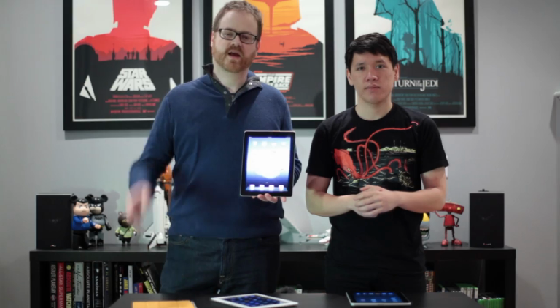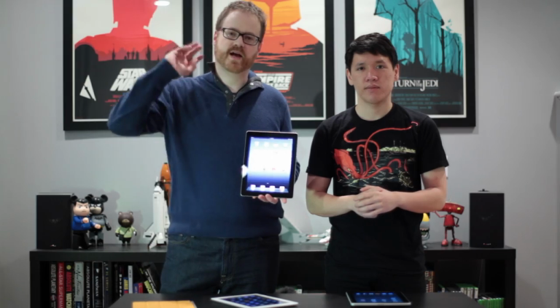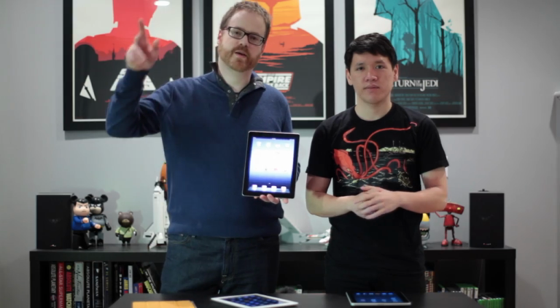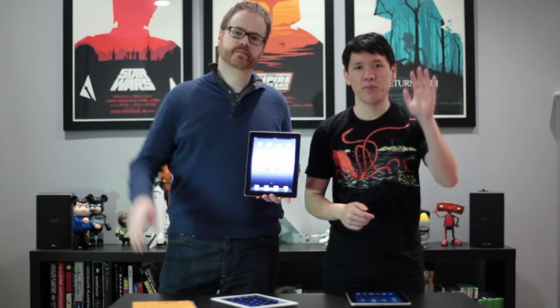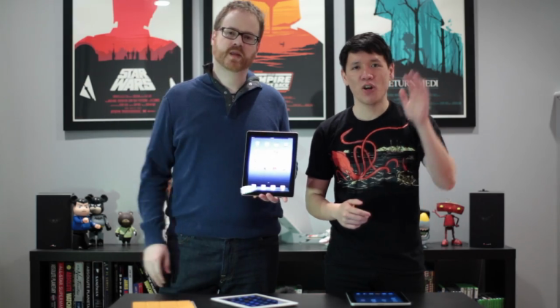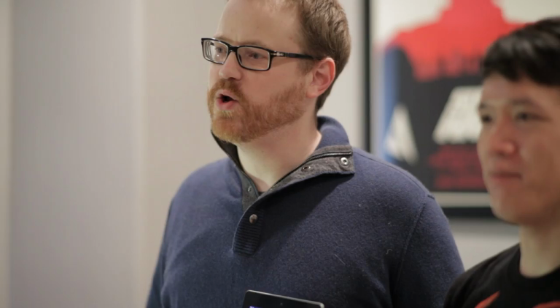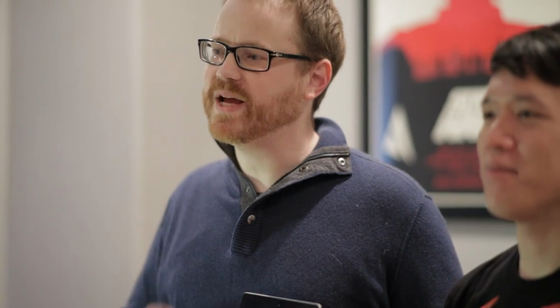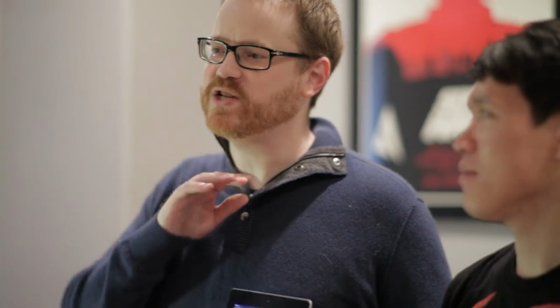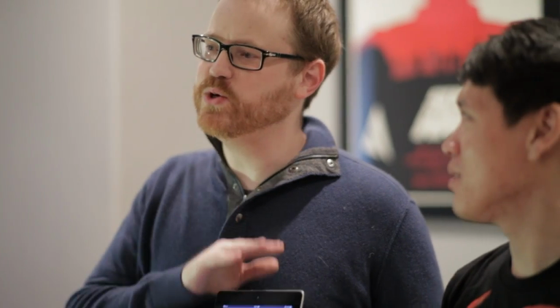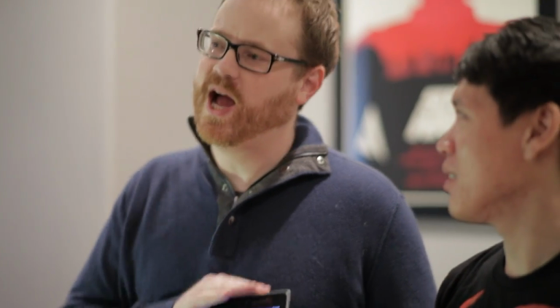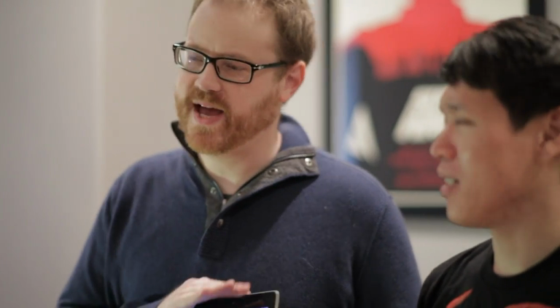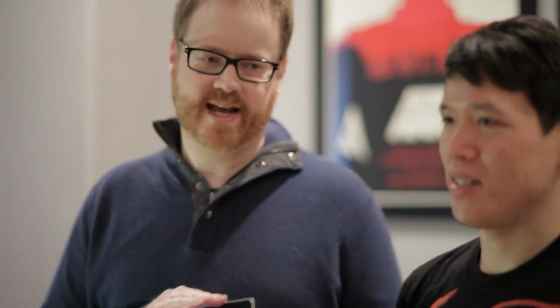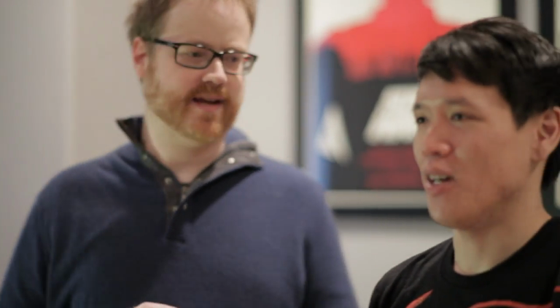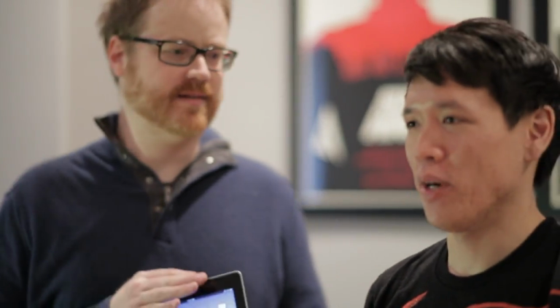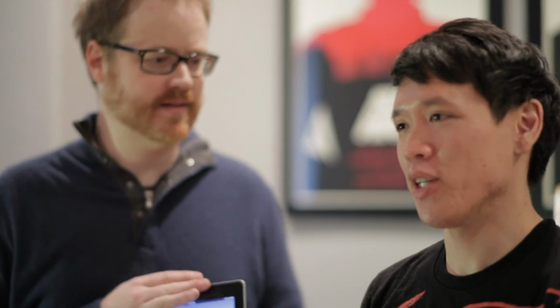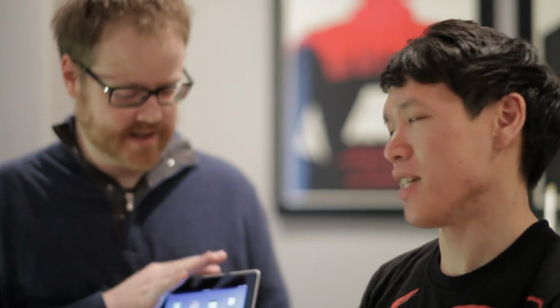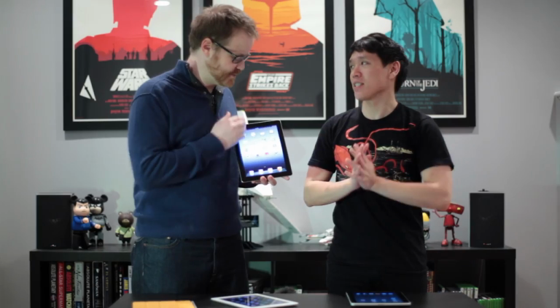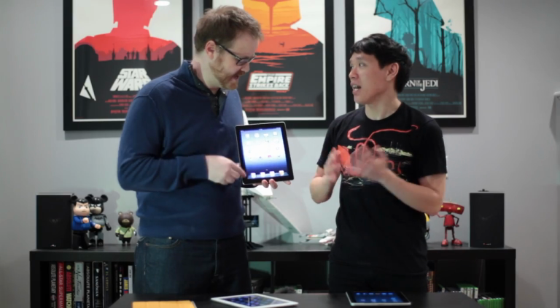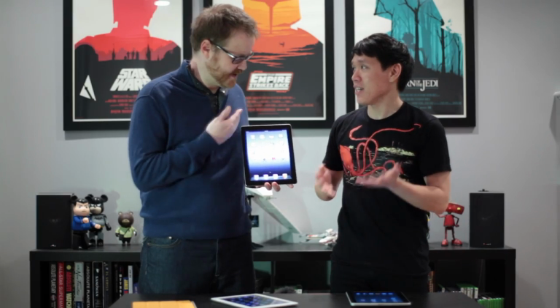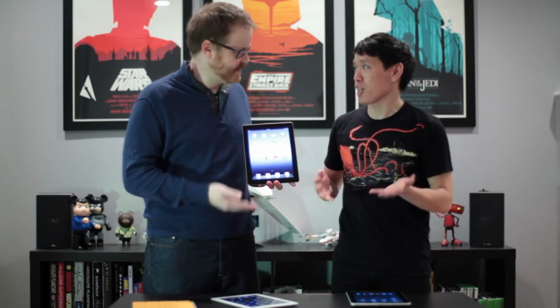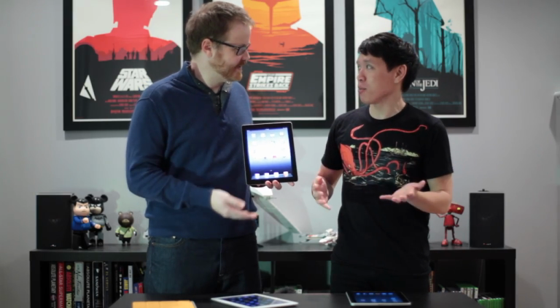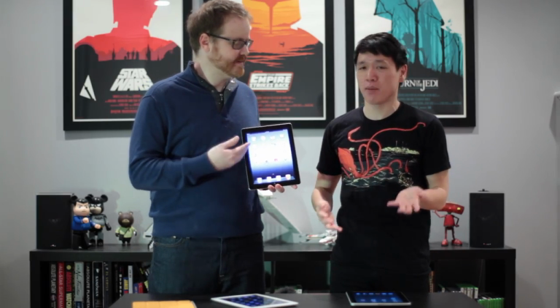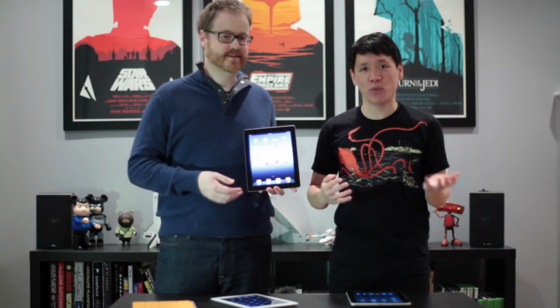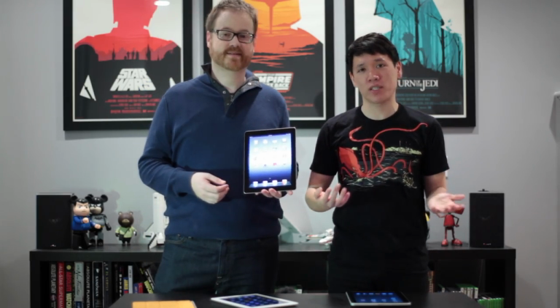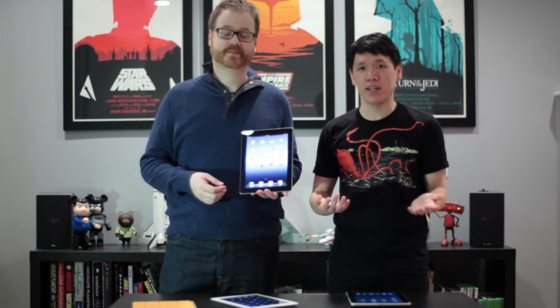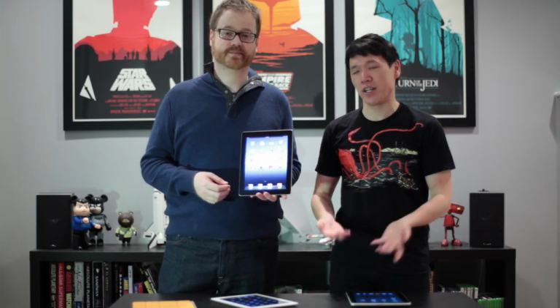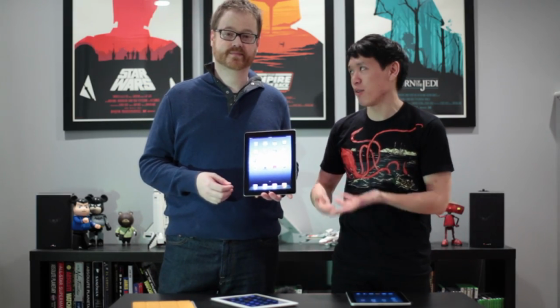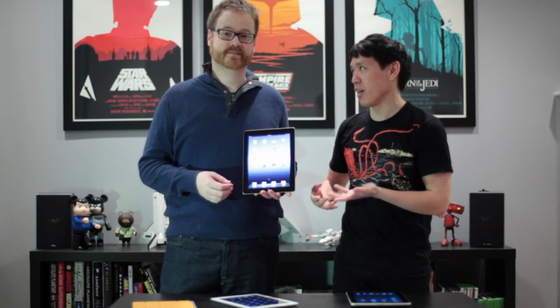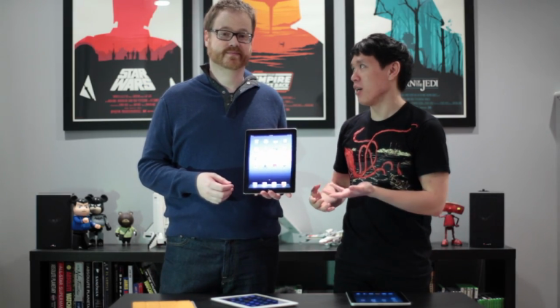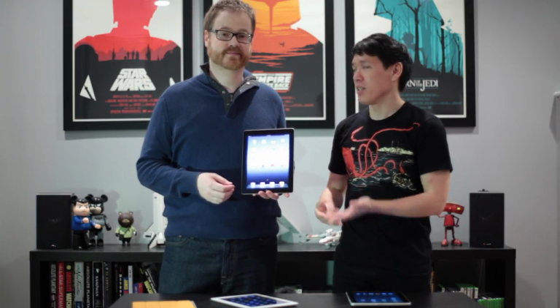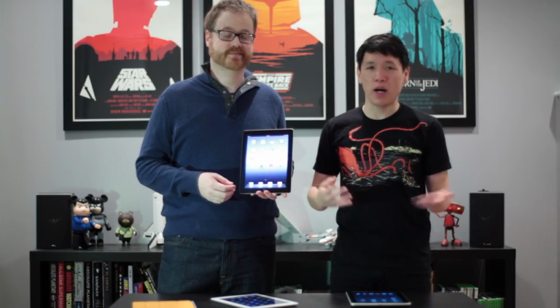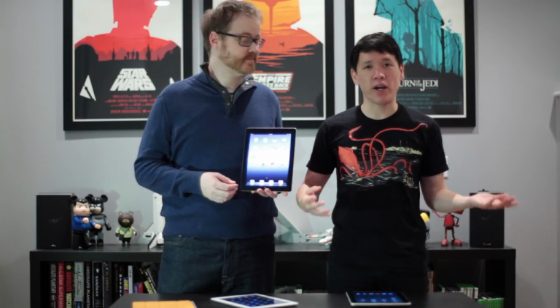Hi, I'm Will. I'm Norm. Norm, it is new iPad day. Oh my goodness. Nine days ago, Tim Cook went on stage and unveiled the new iPad.